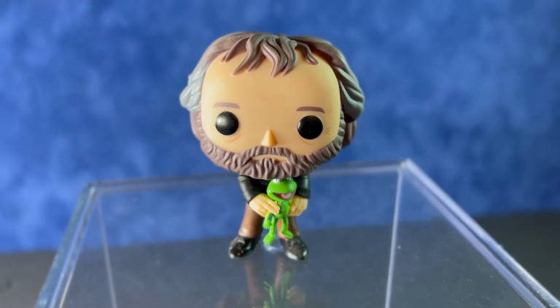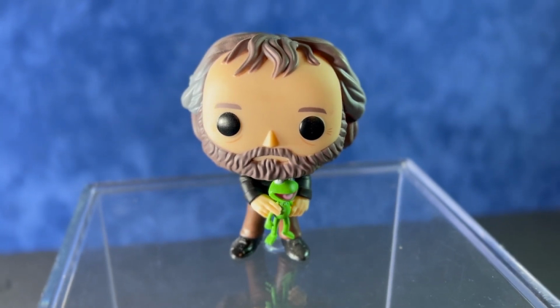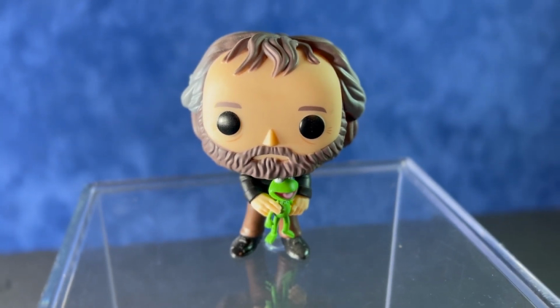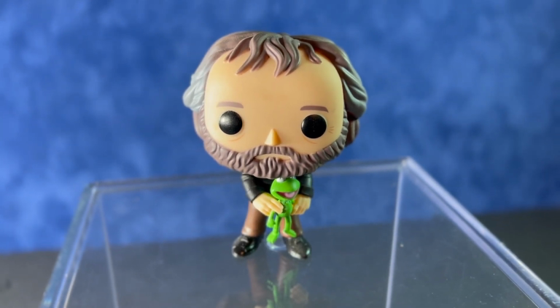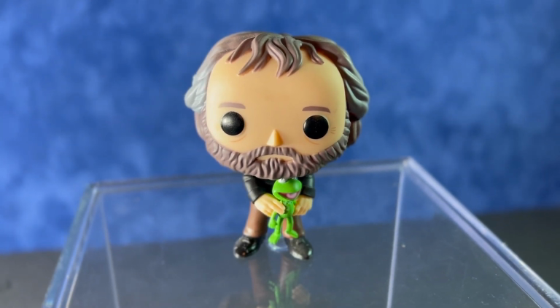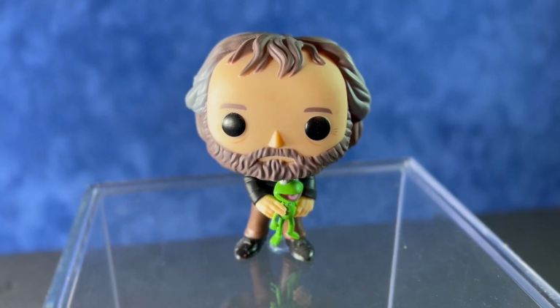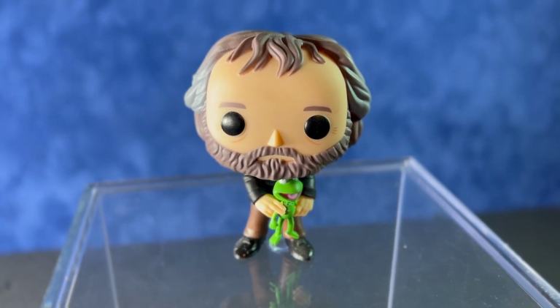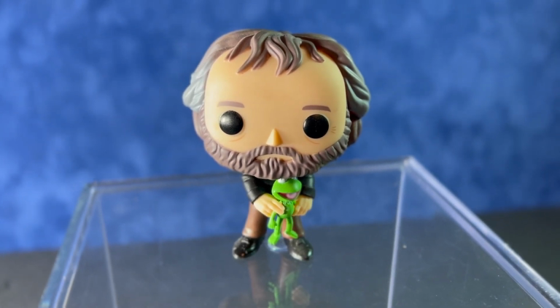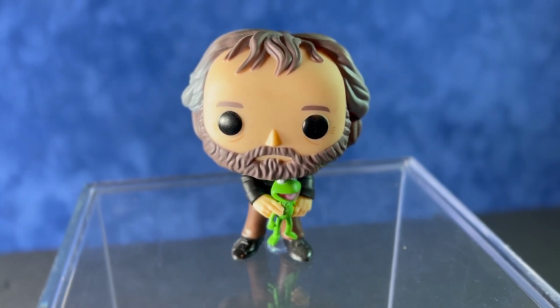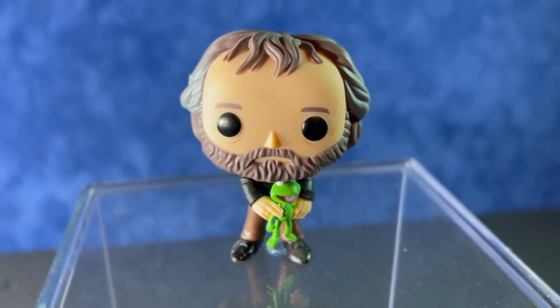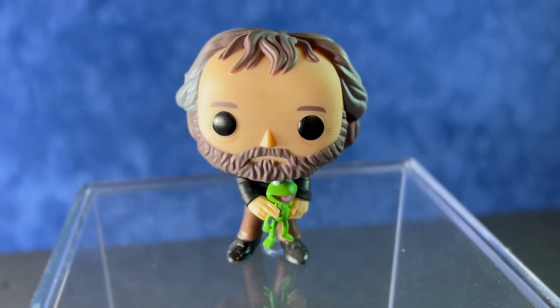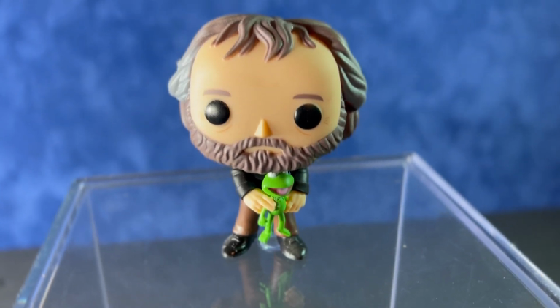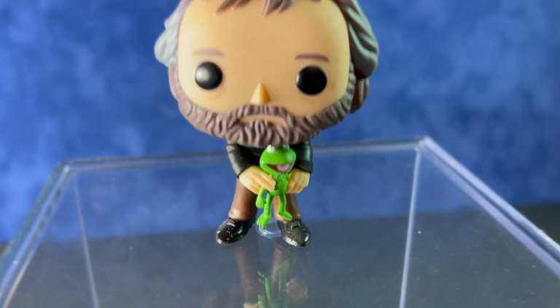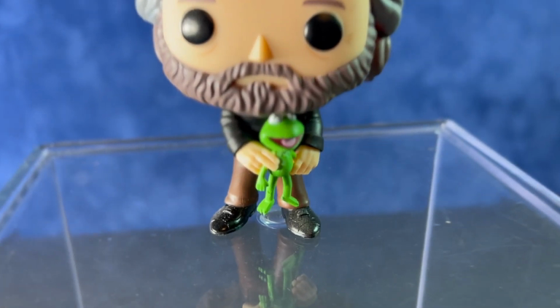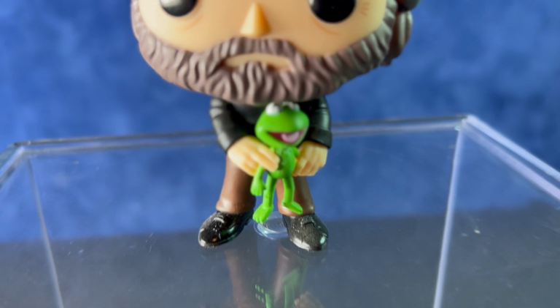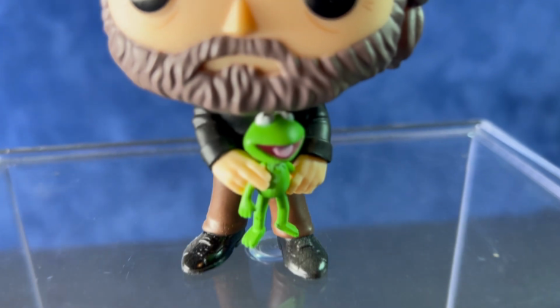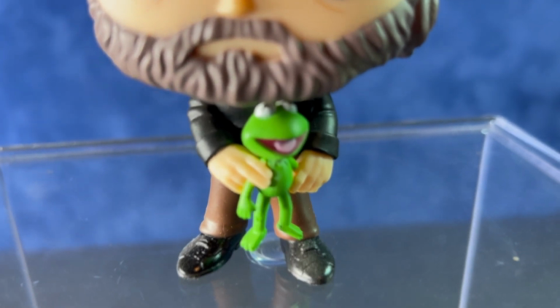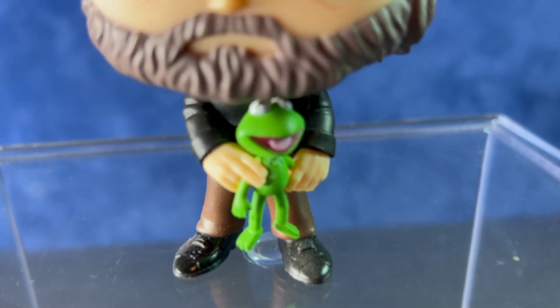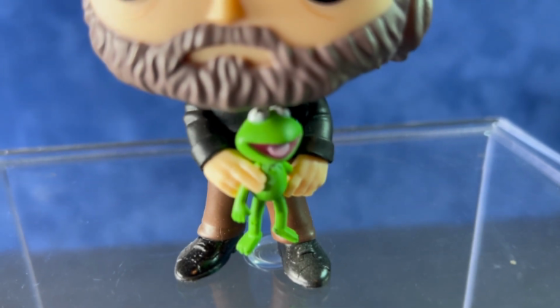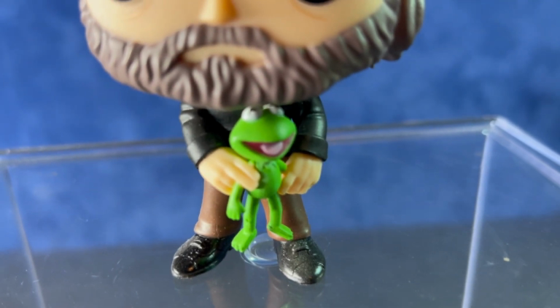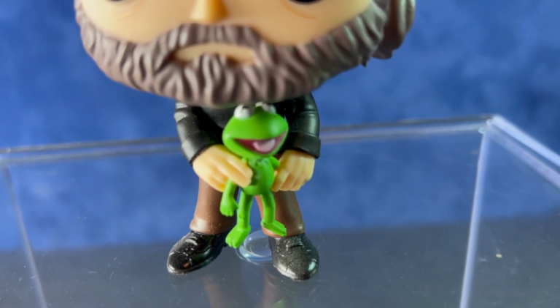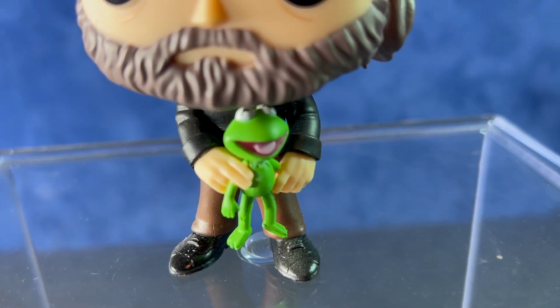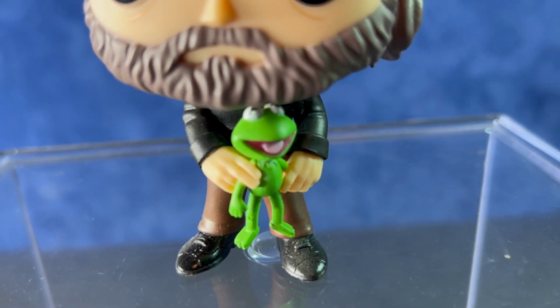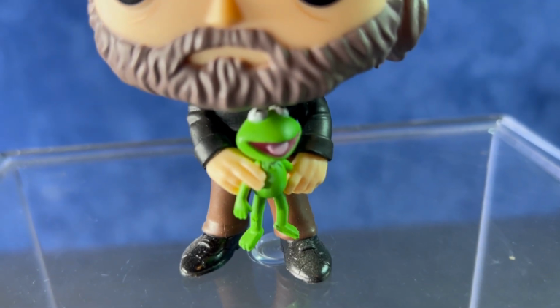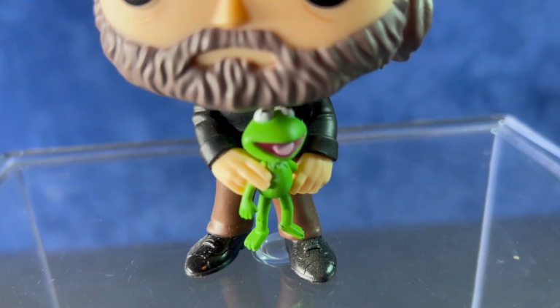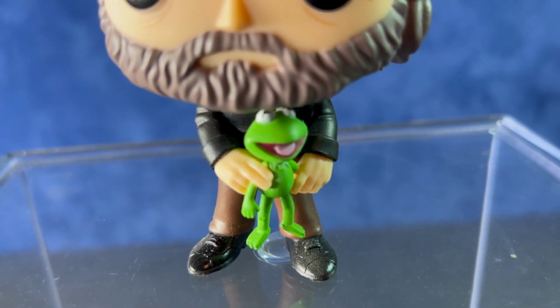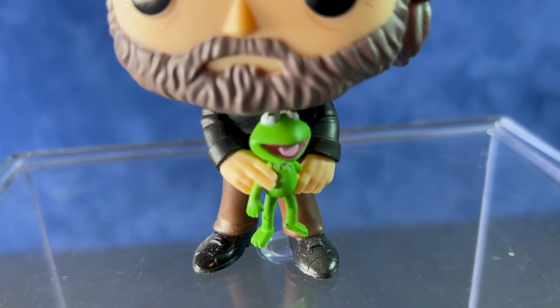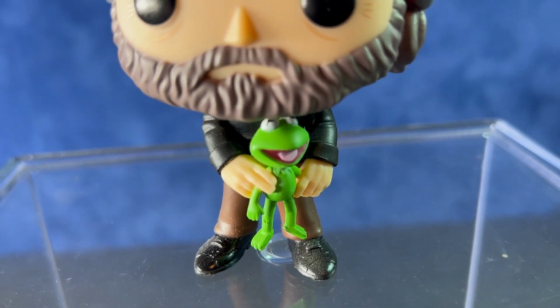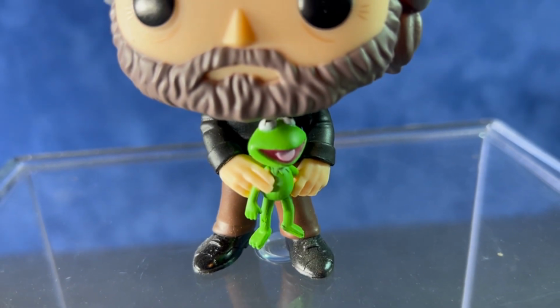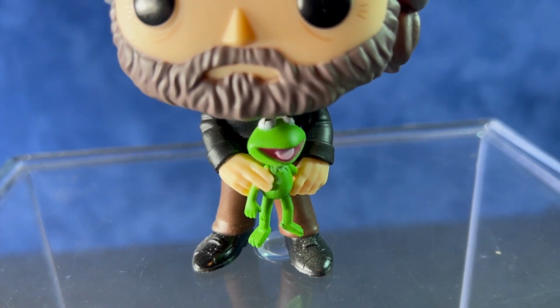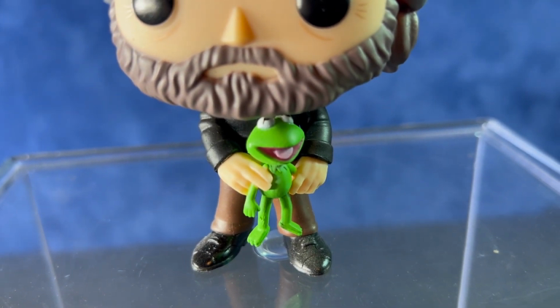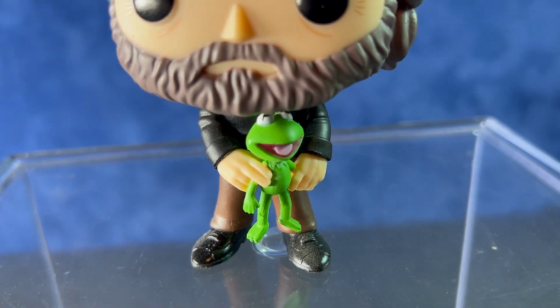Hey everyone, welcome back to That's So Awesome. Today we're taking a look back at the Funko Pop number 20, the Jim Henson Funko.